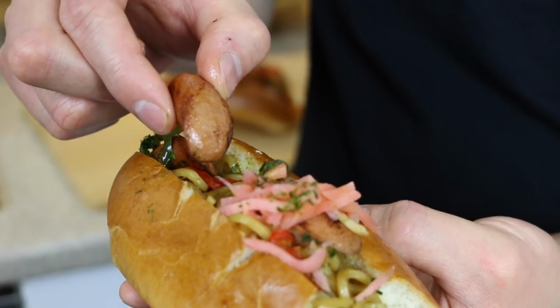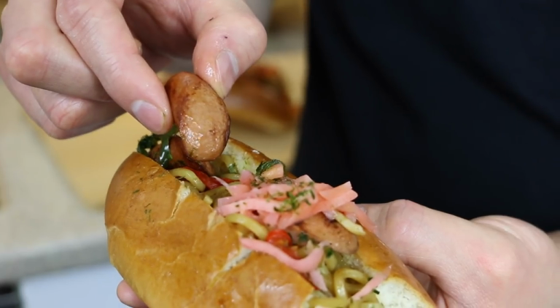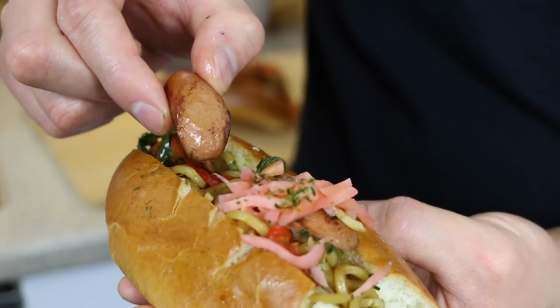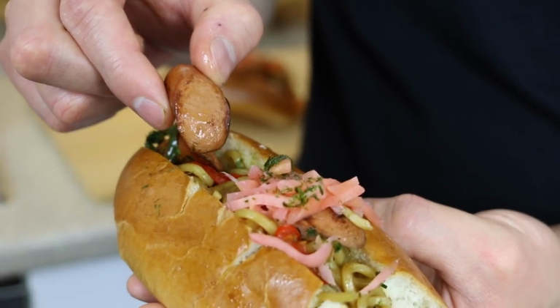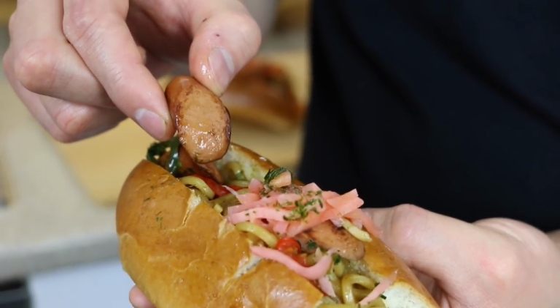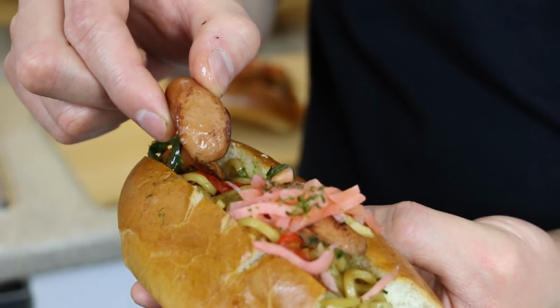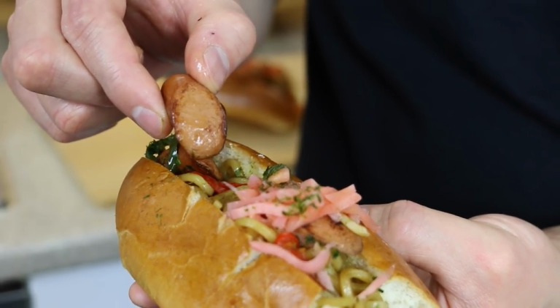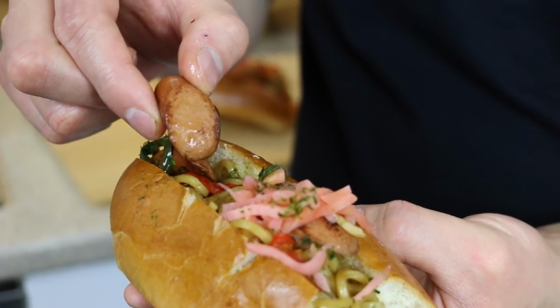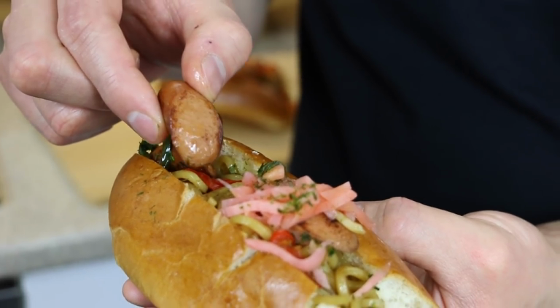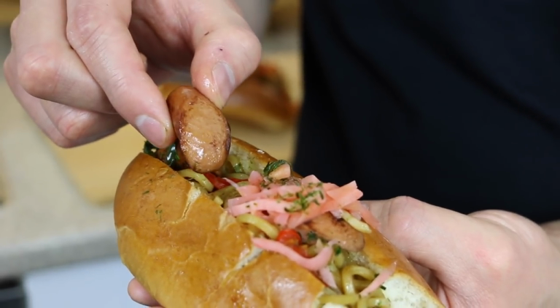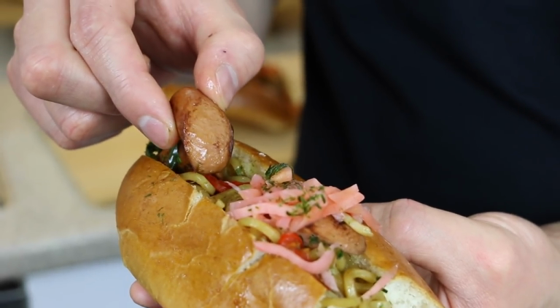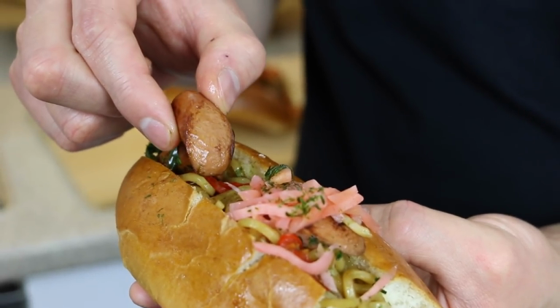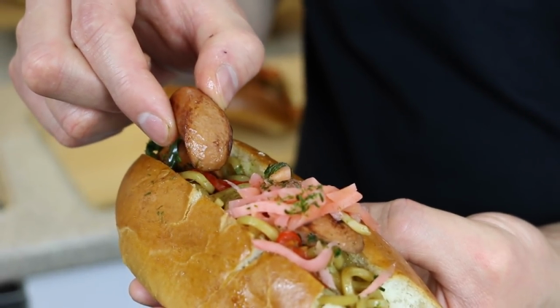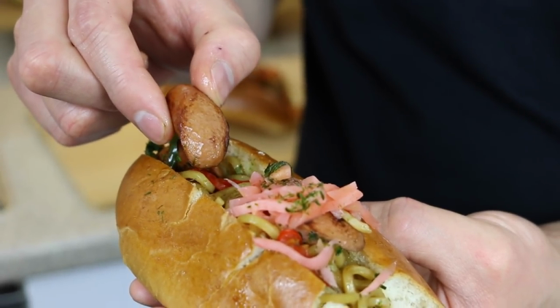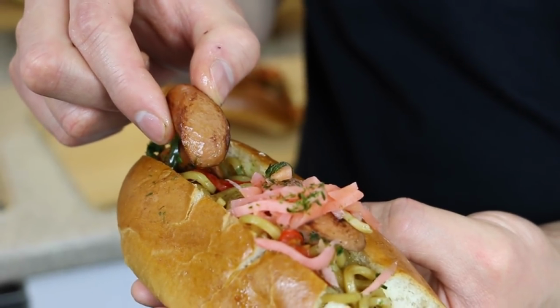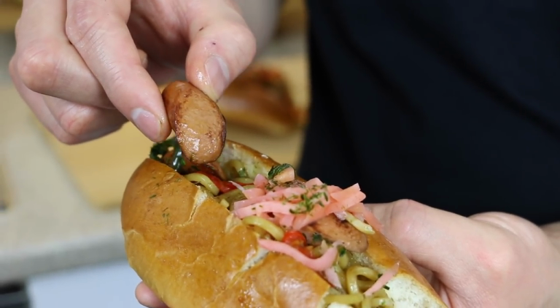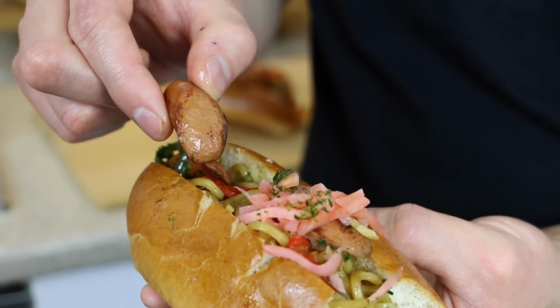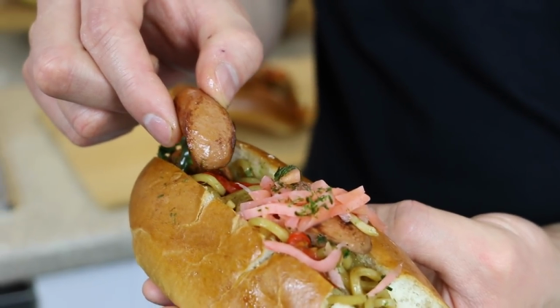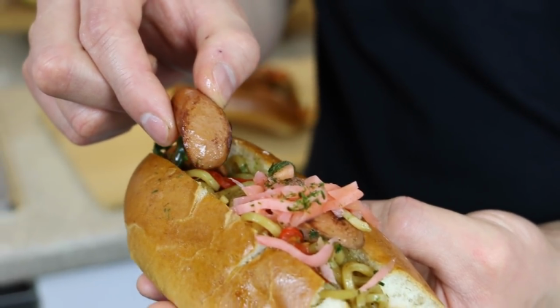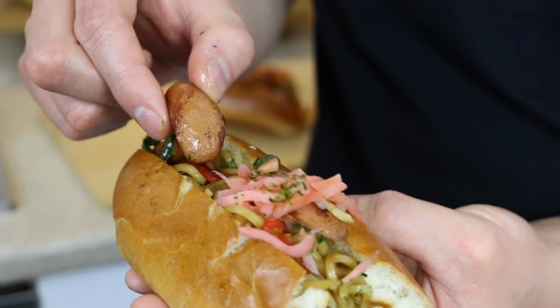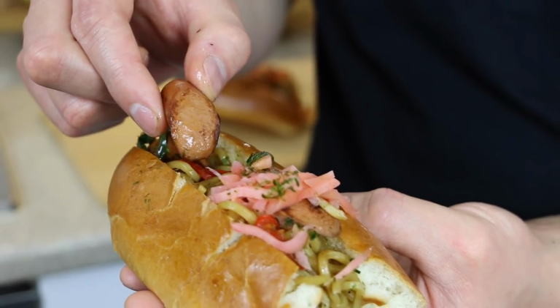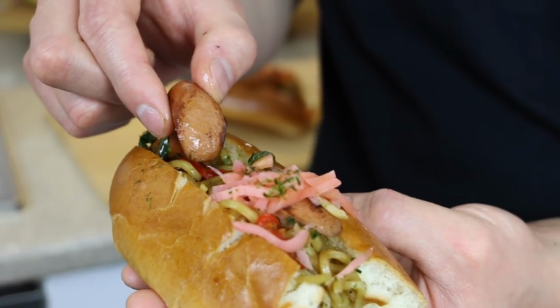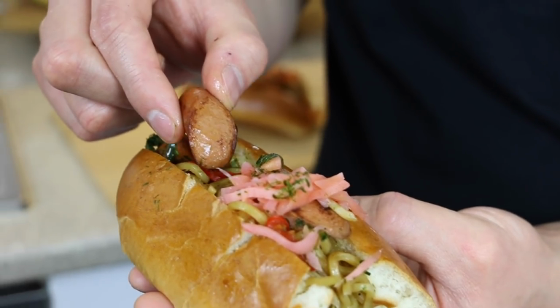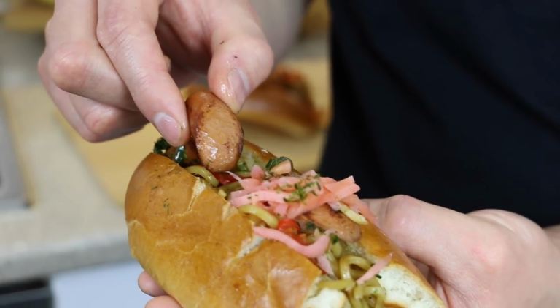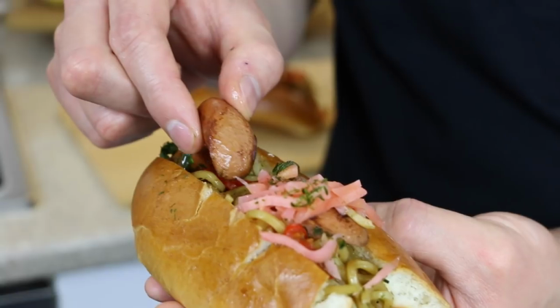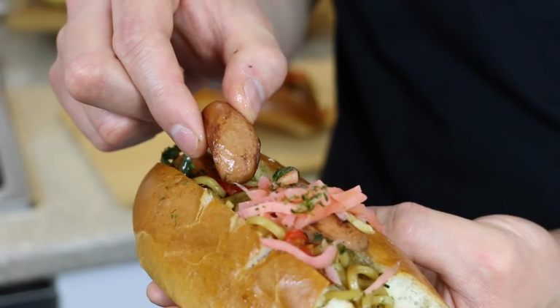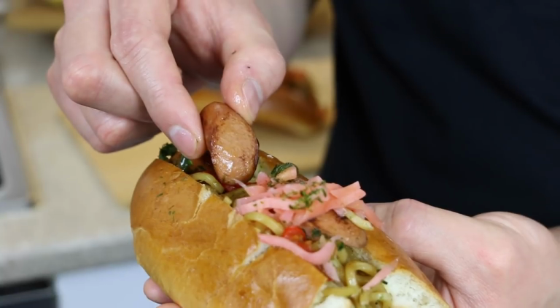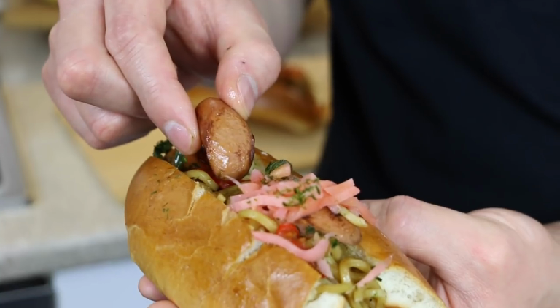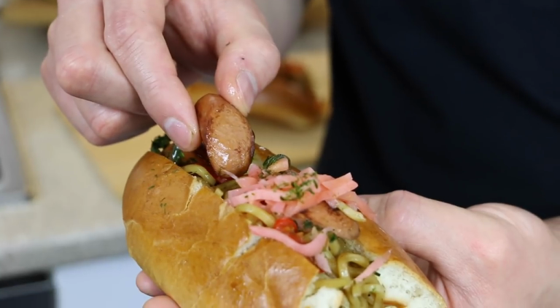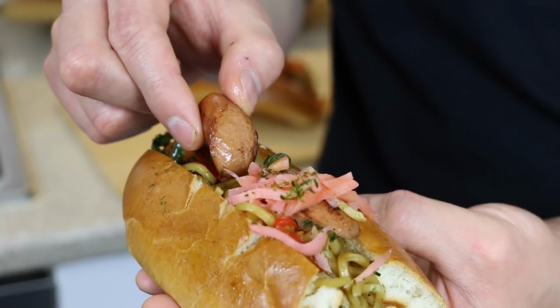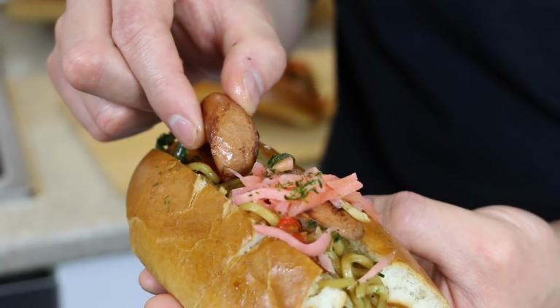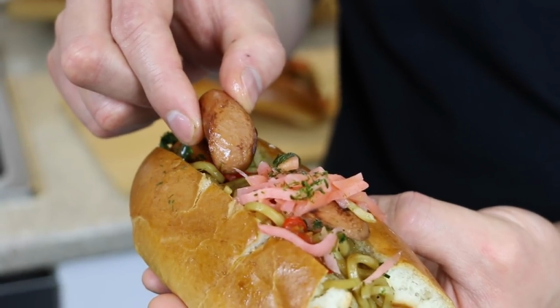You can see the sausages are nice and charred — just how I like them. Gives another dimension to the dish.